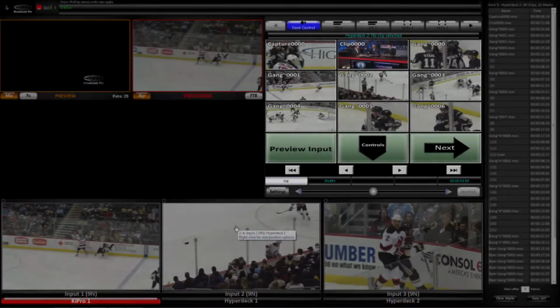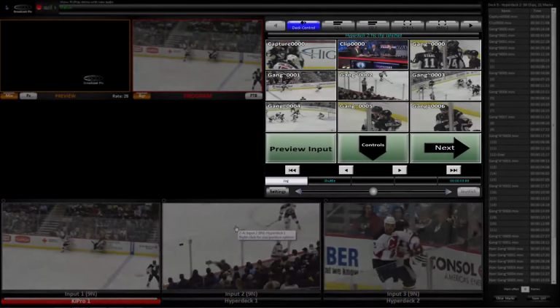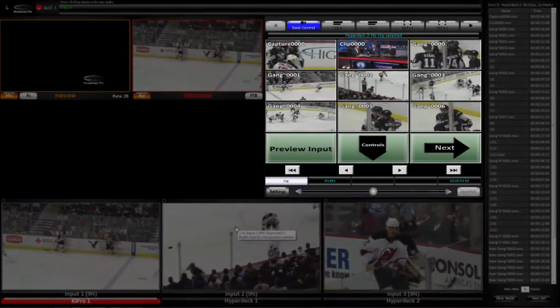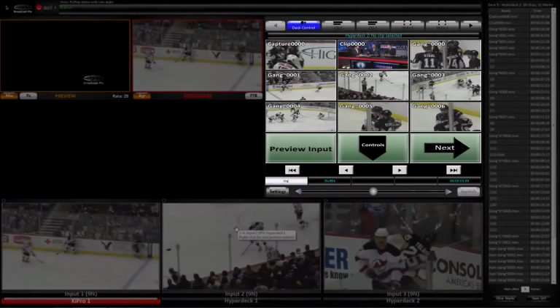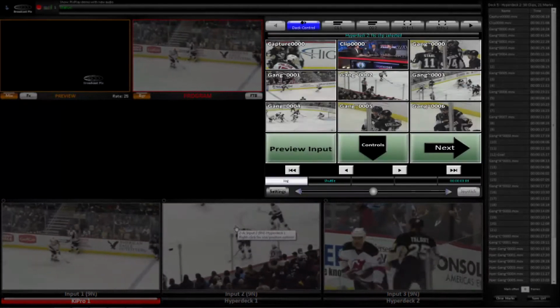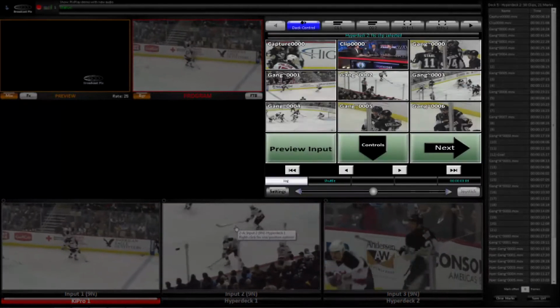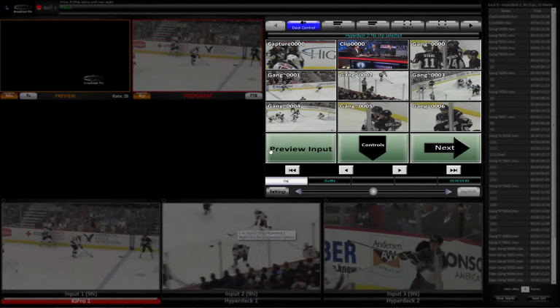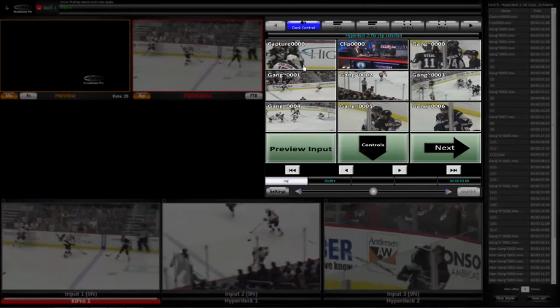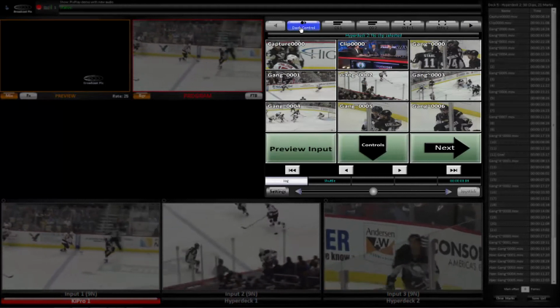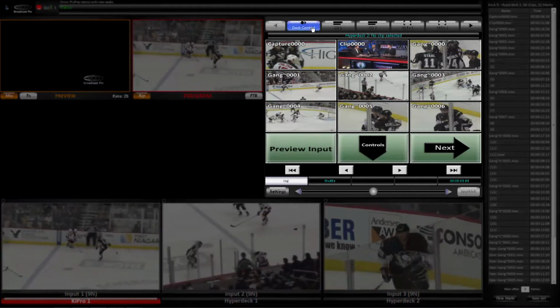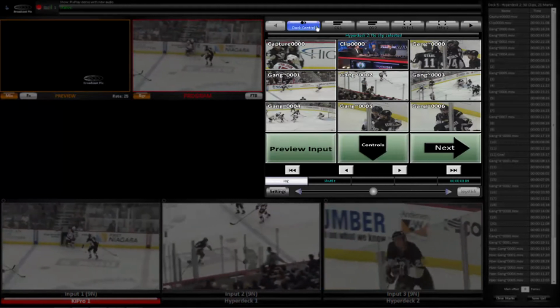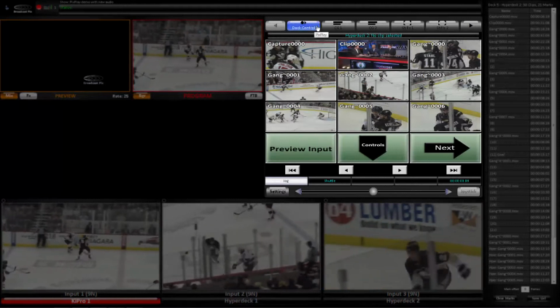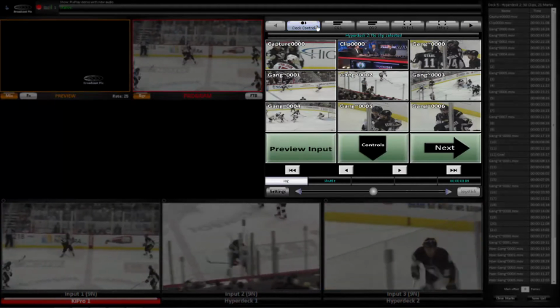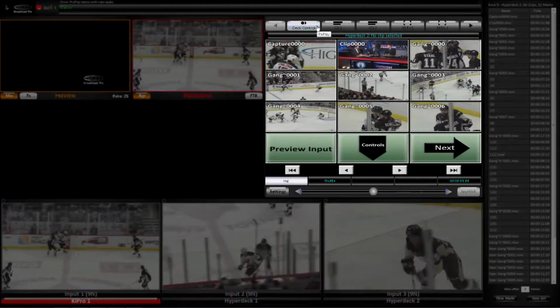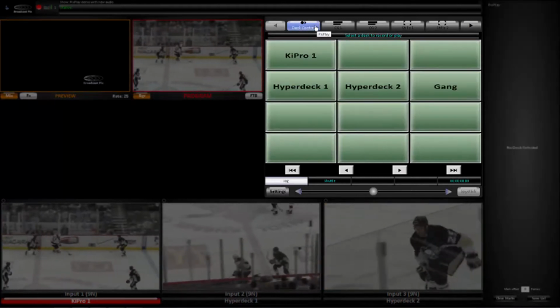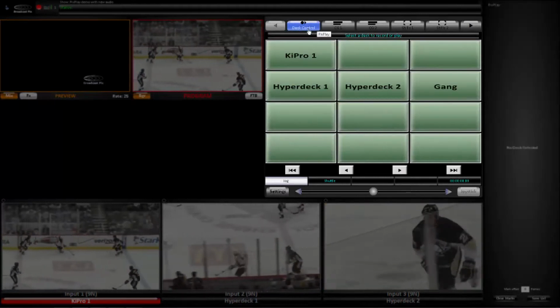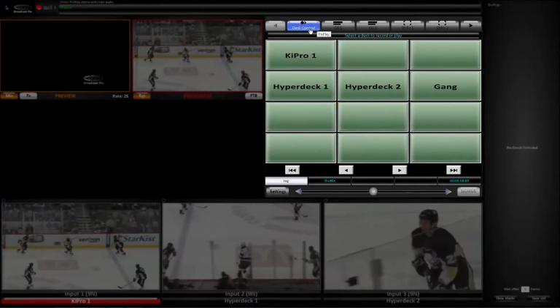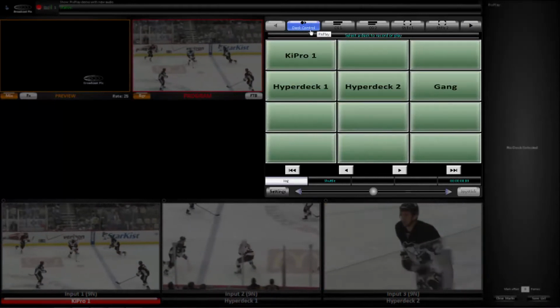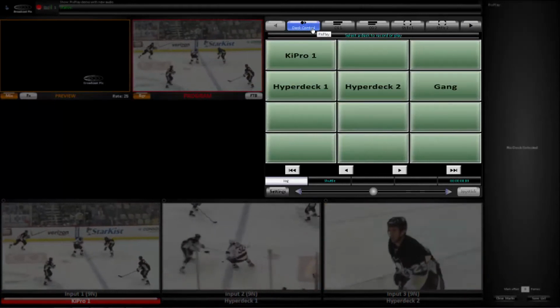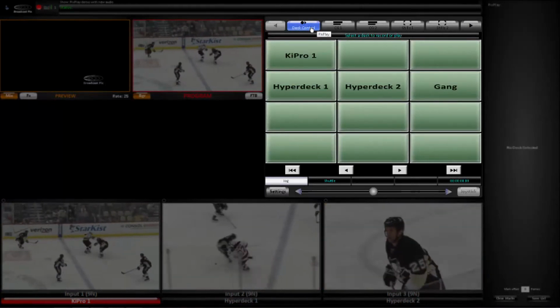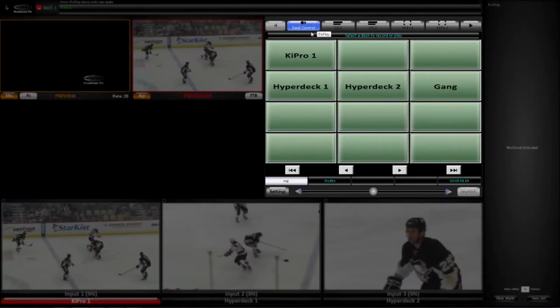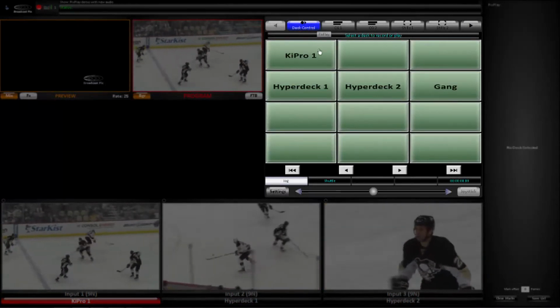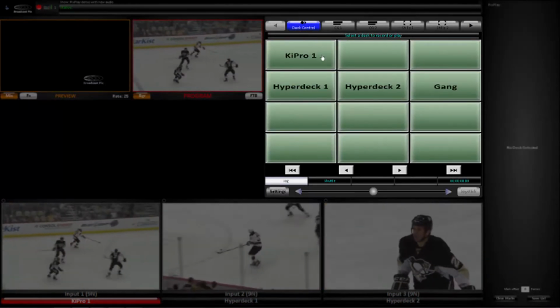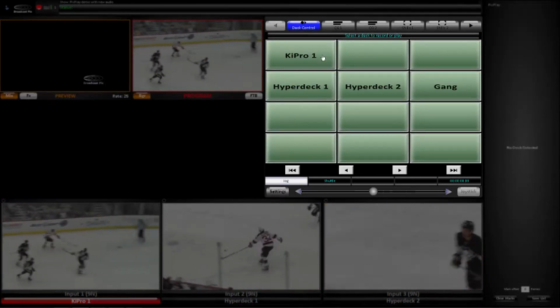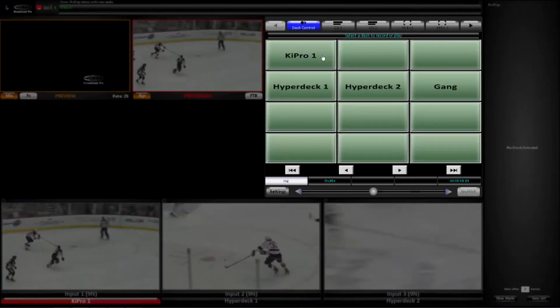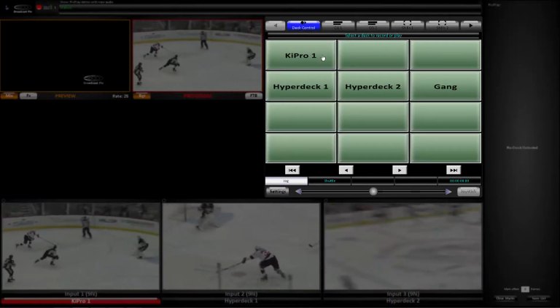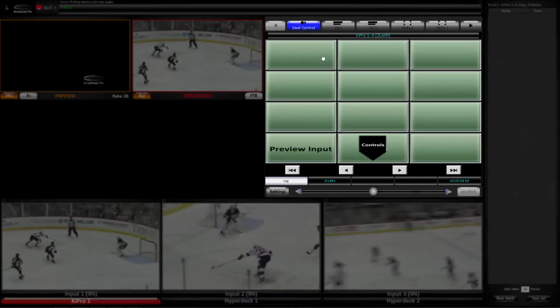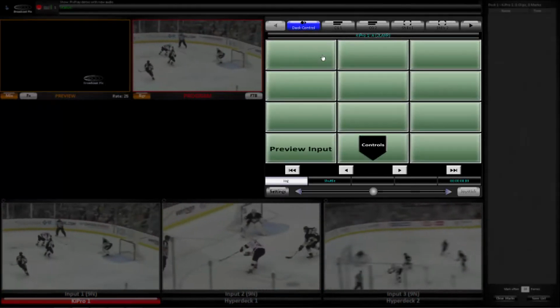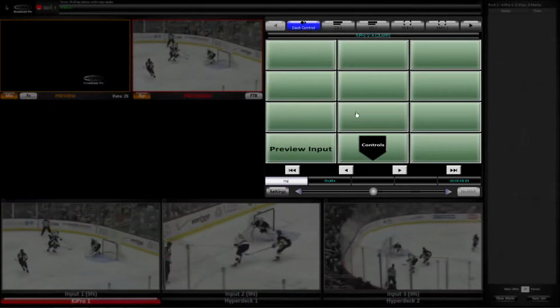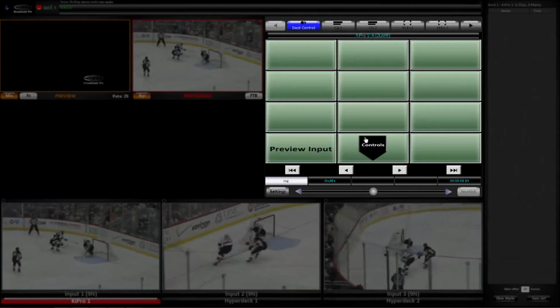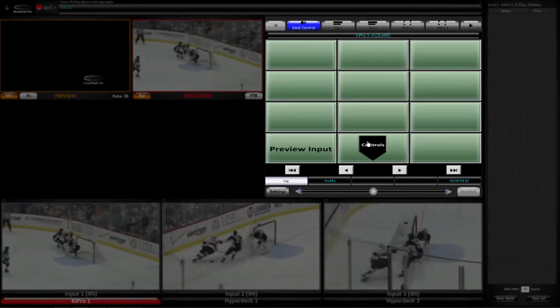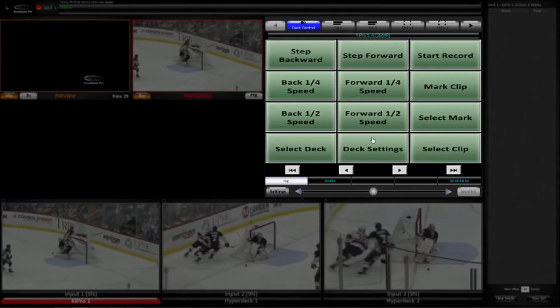First I'll advance to the PixPad tab and select Deck Control. Then select the KeyPro and put it into Record.